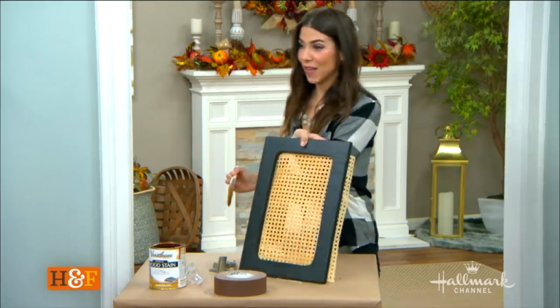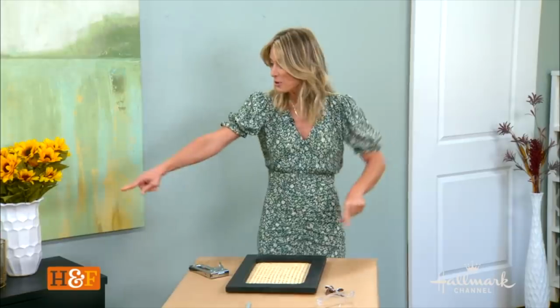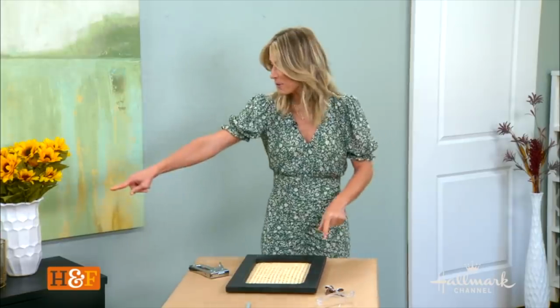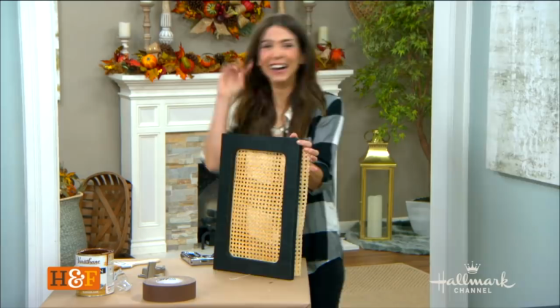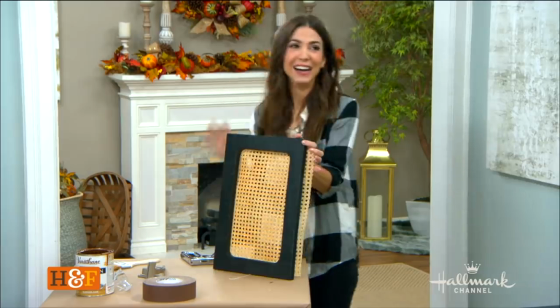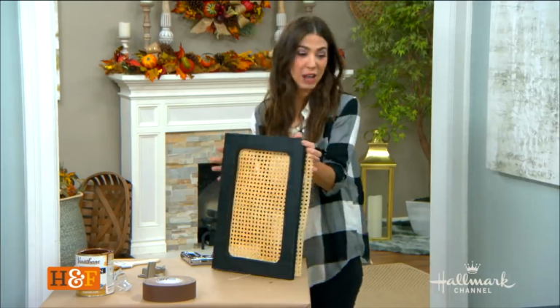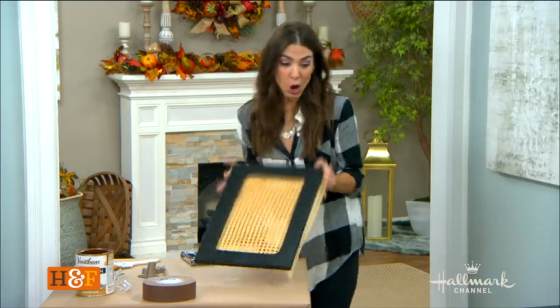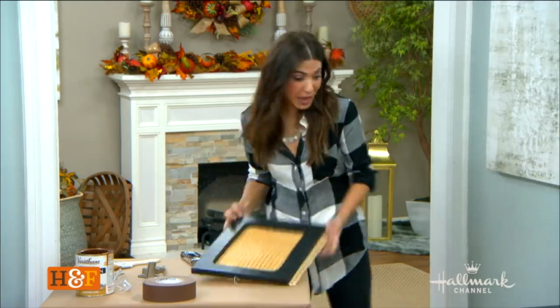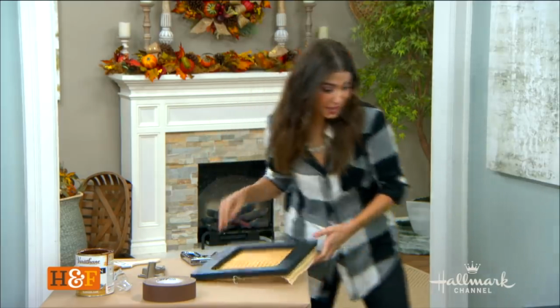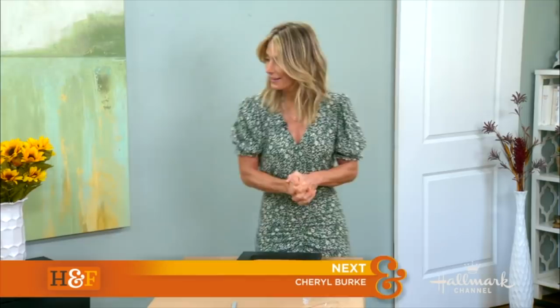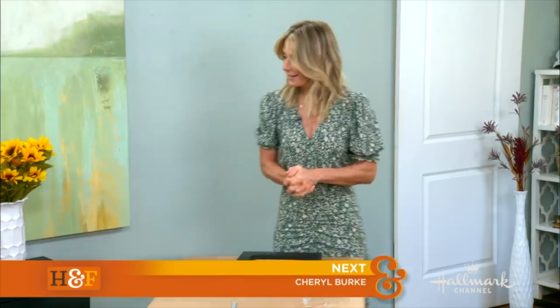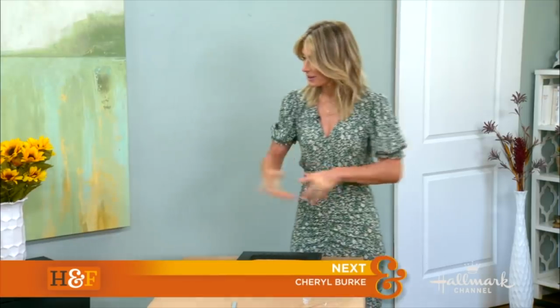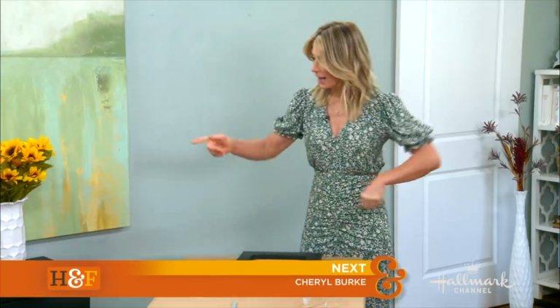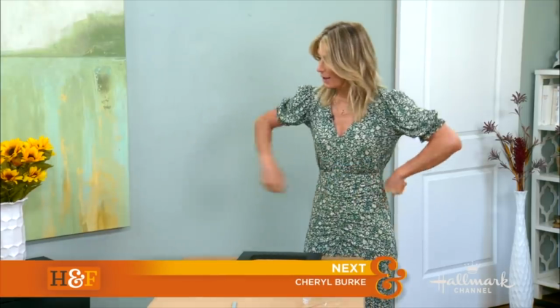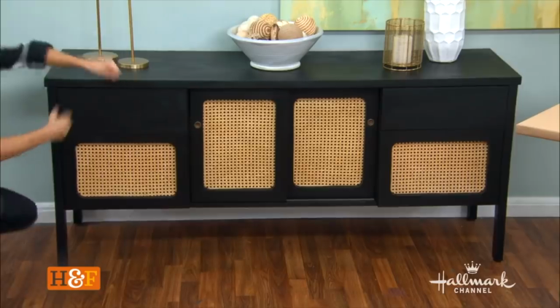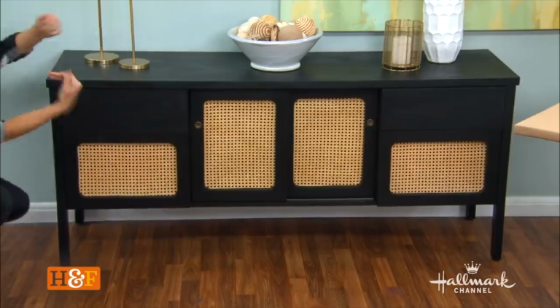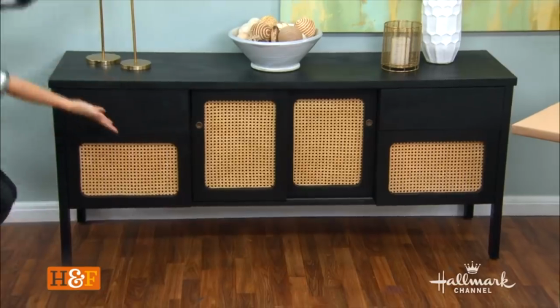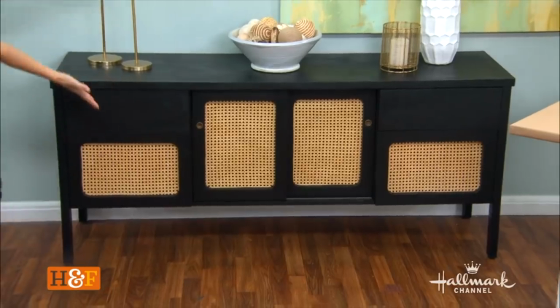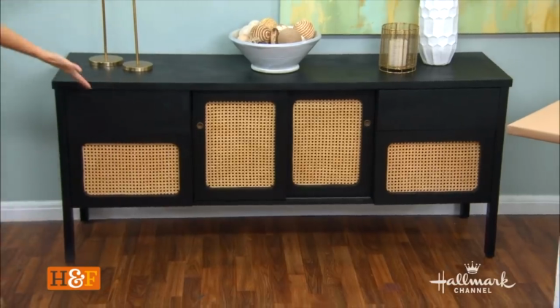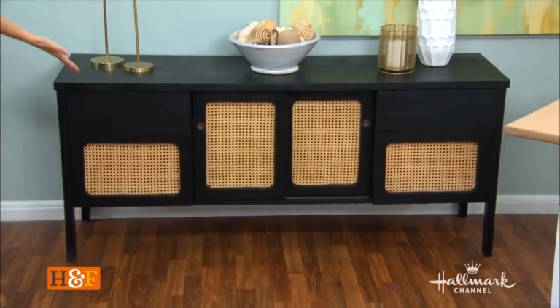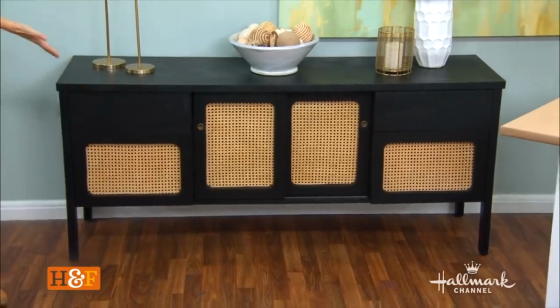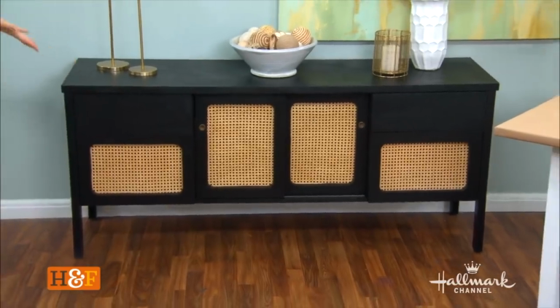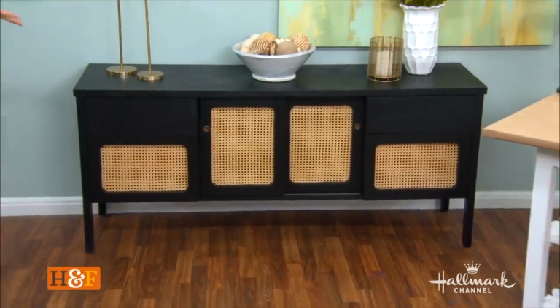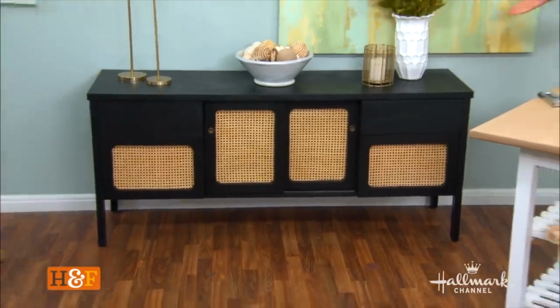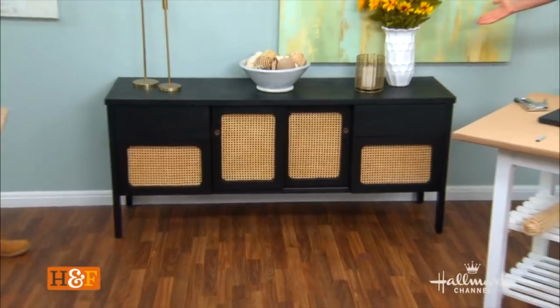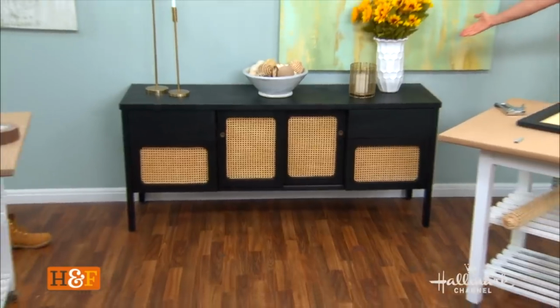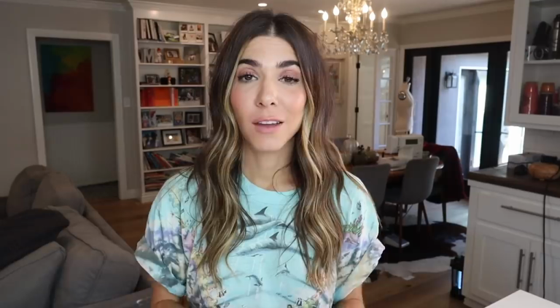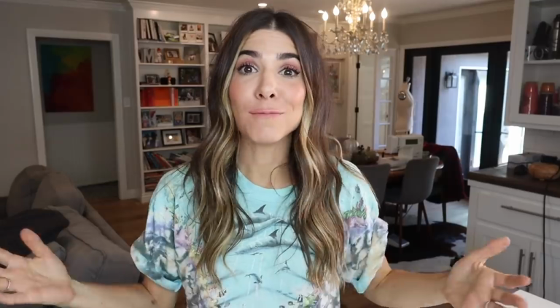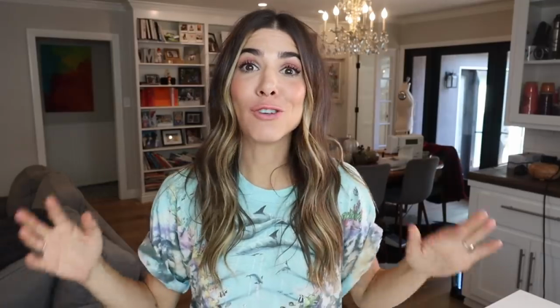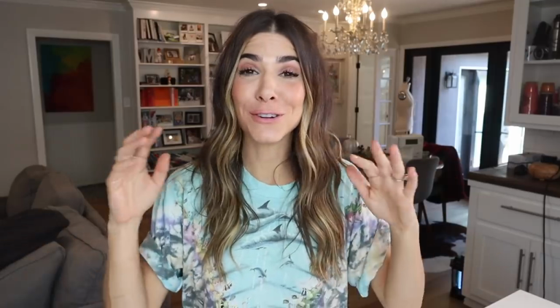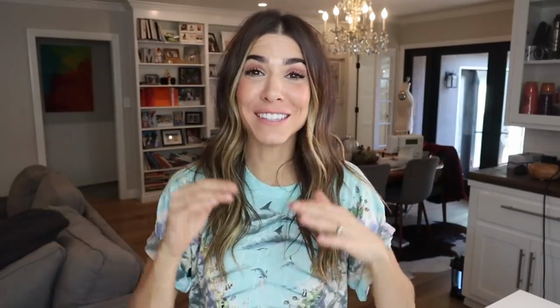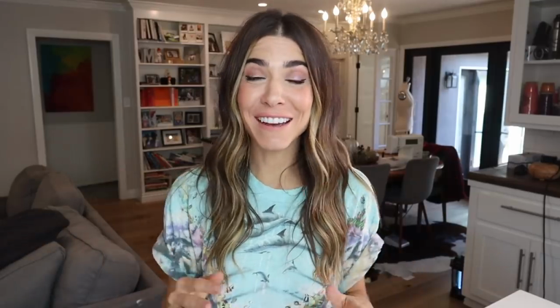Look at that — it's perfect! Ta-da! I love it. If I can do it, anybody can do it. The dresser is done — let's move on to these really cool copper pipe benches.